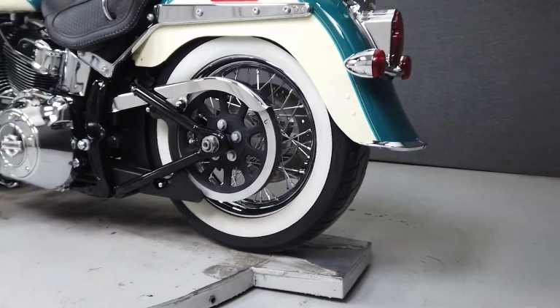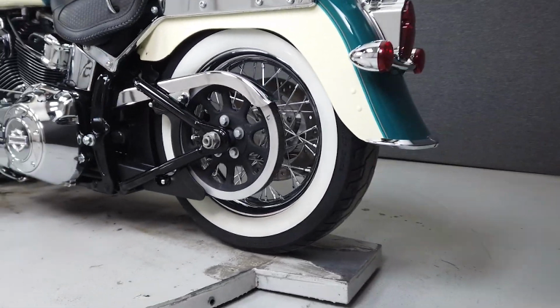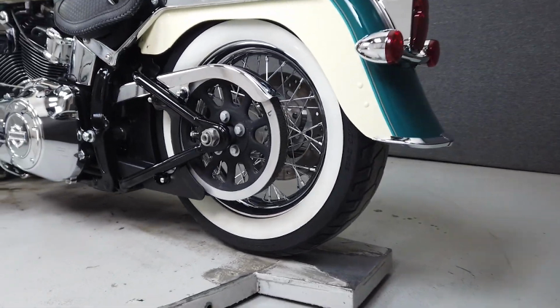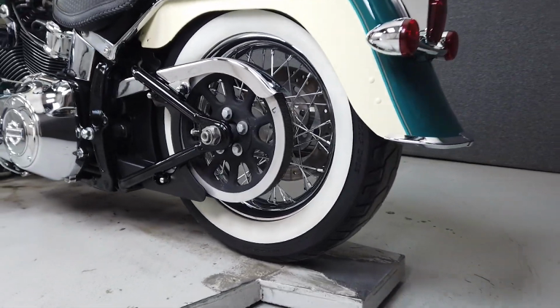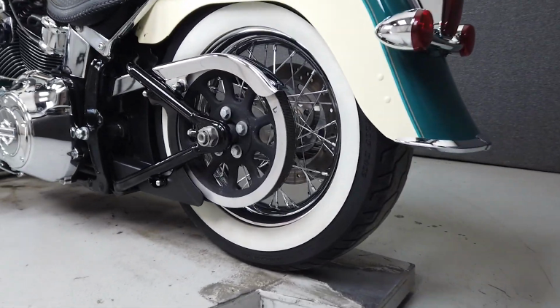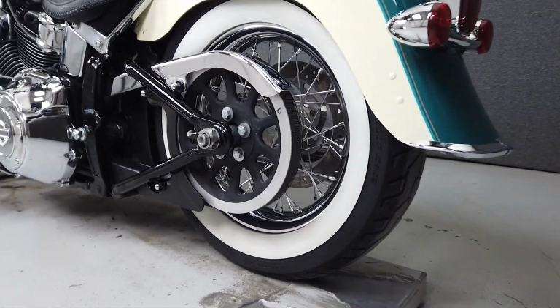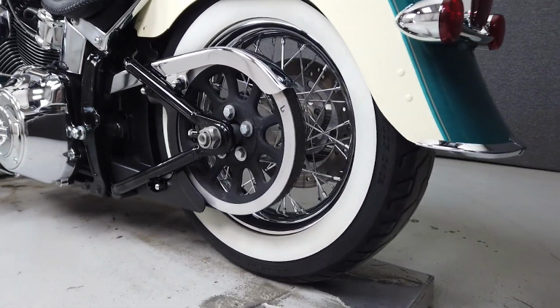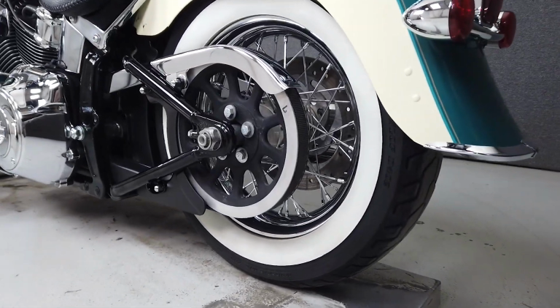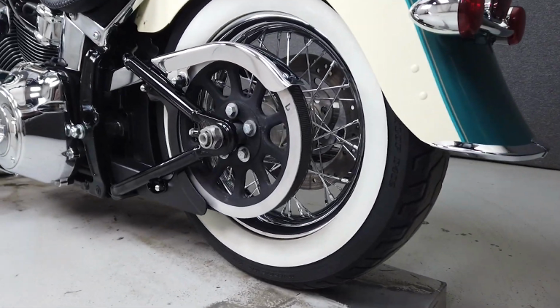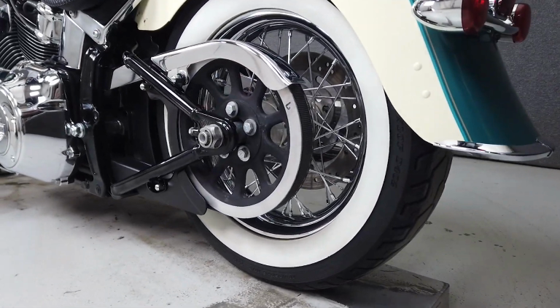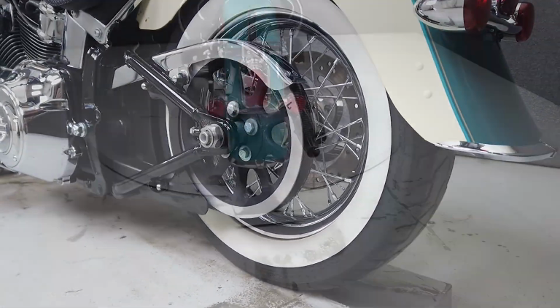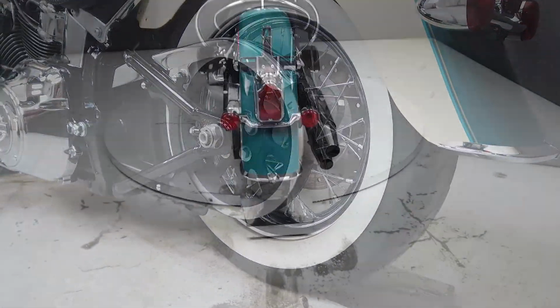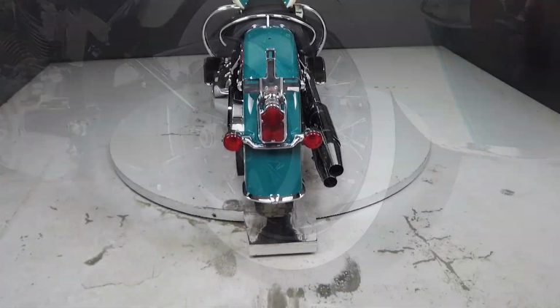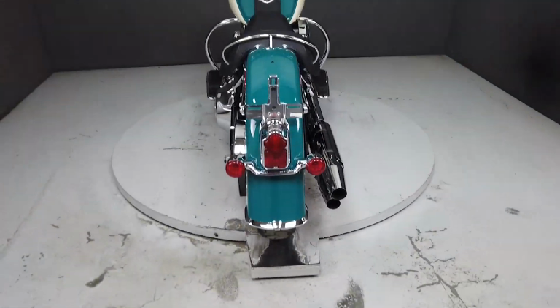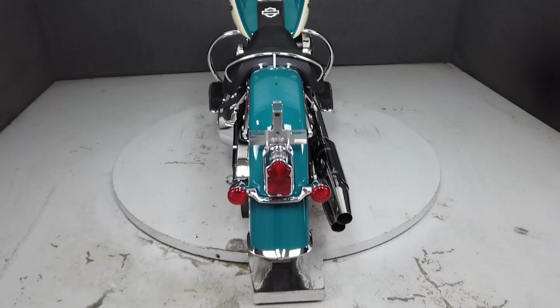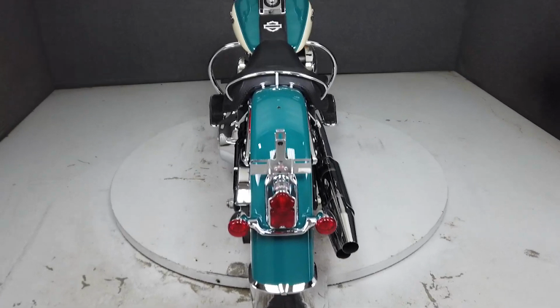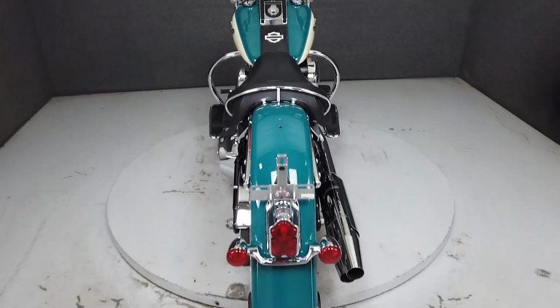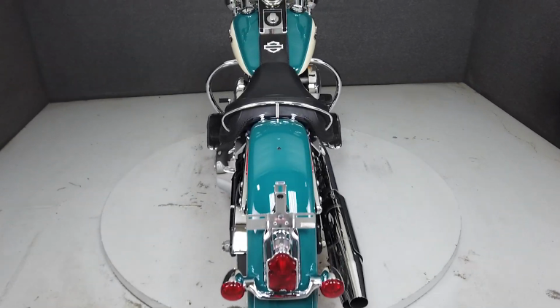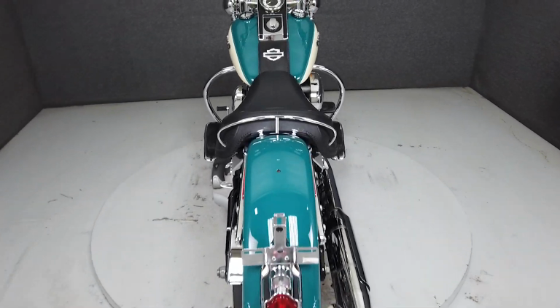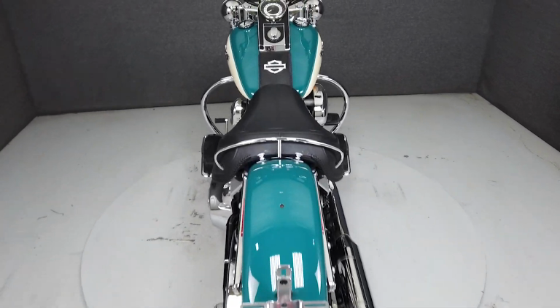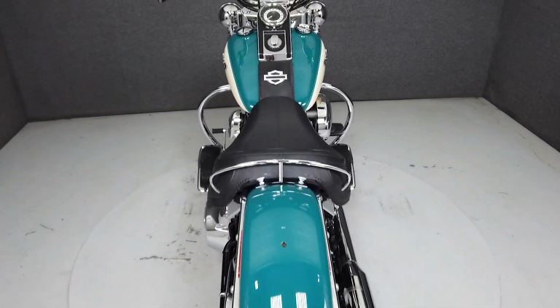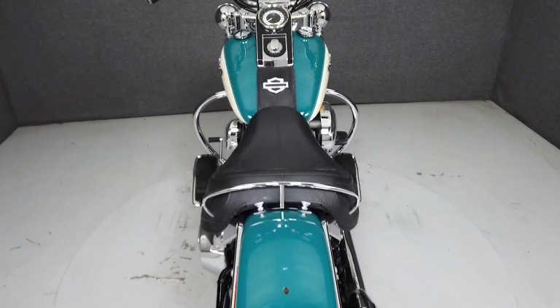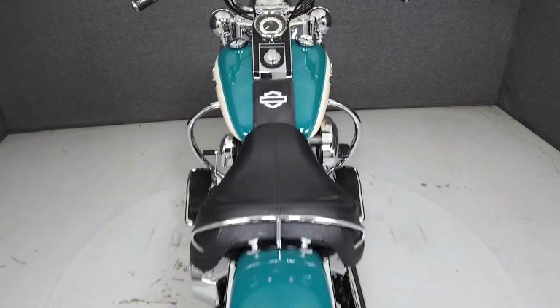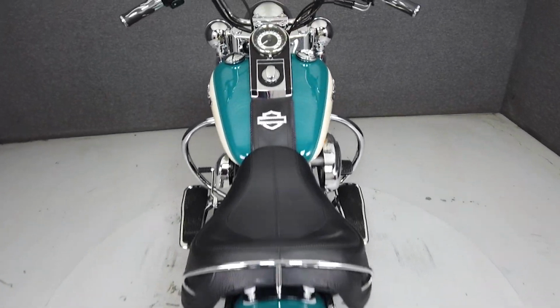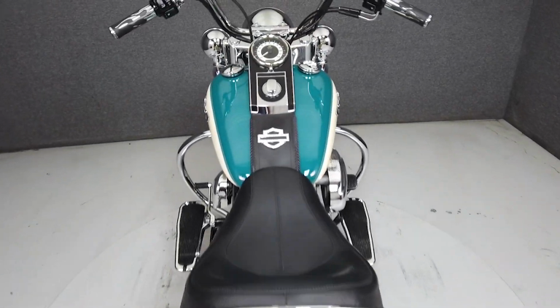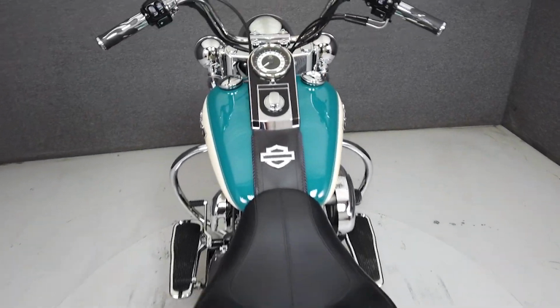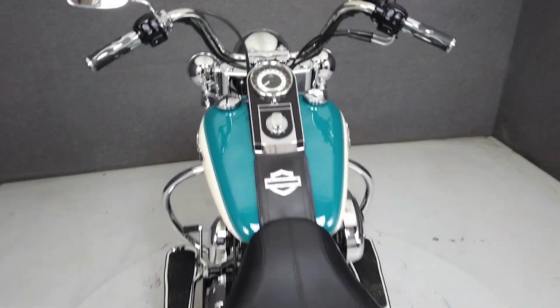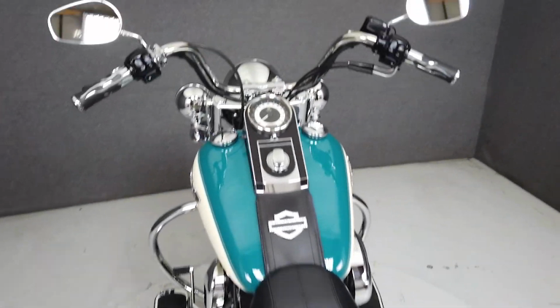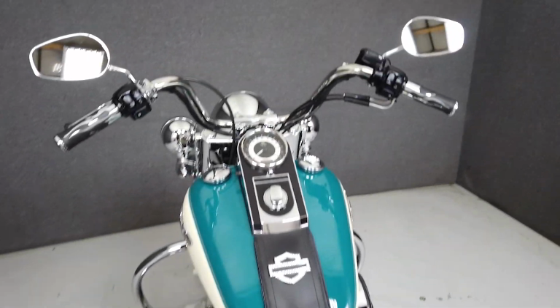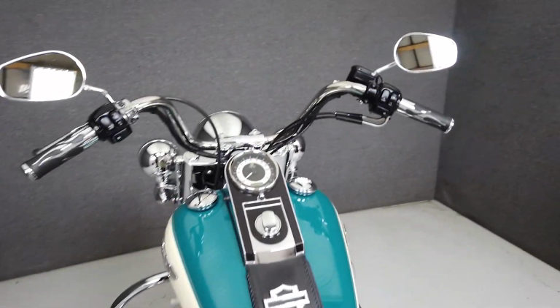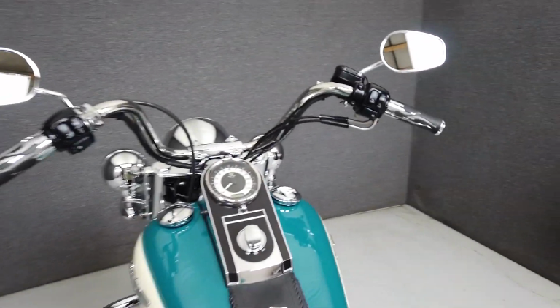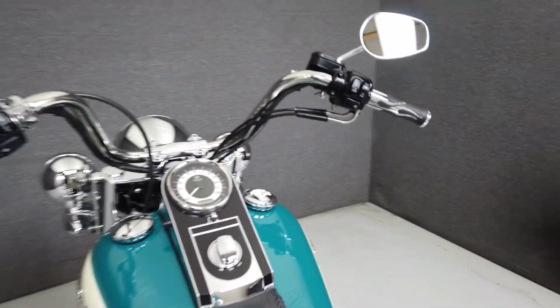The Softail is finished in a deep turquoise and antique white paint scheme that helps in curating its classic Harley-Davidson styling.